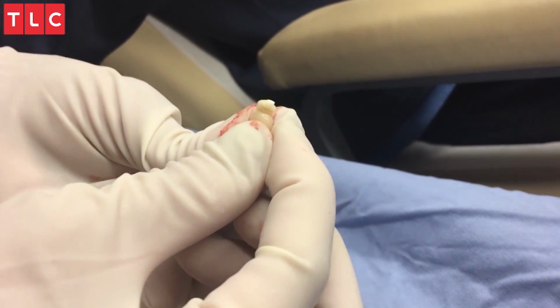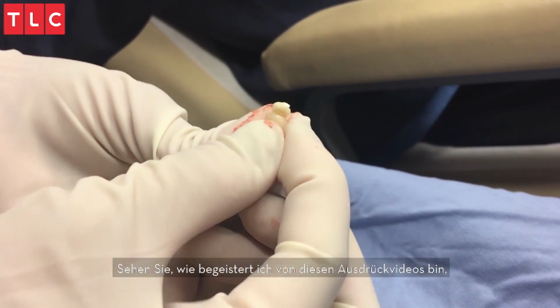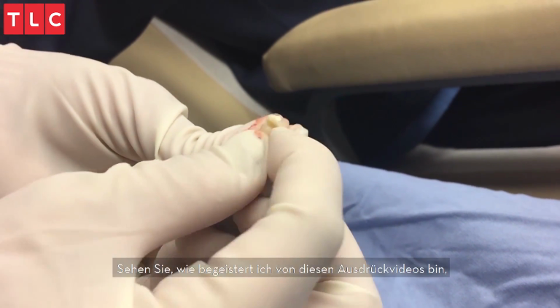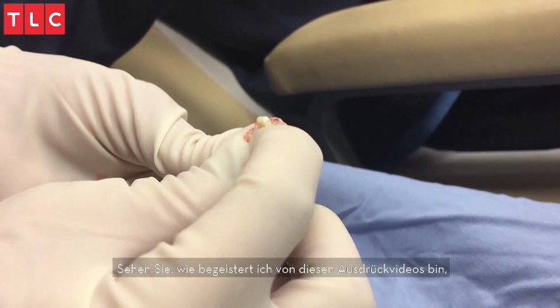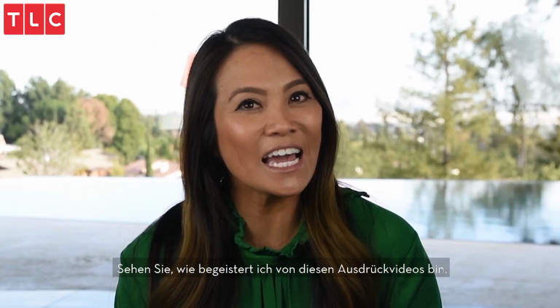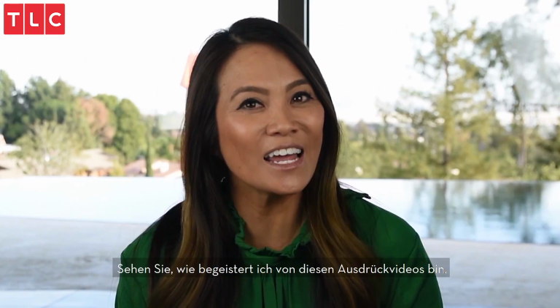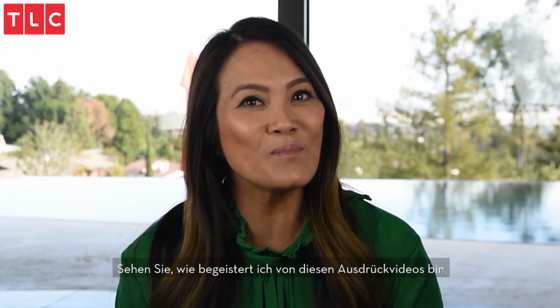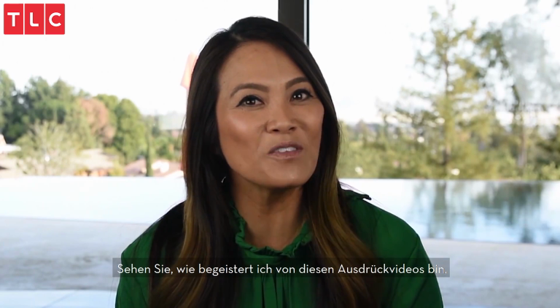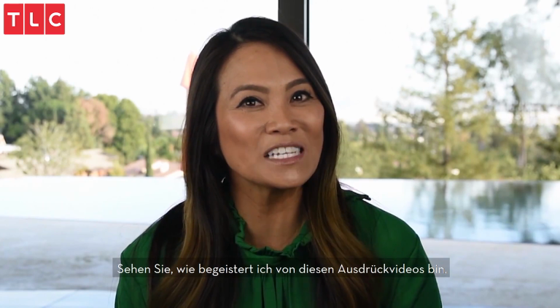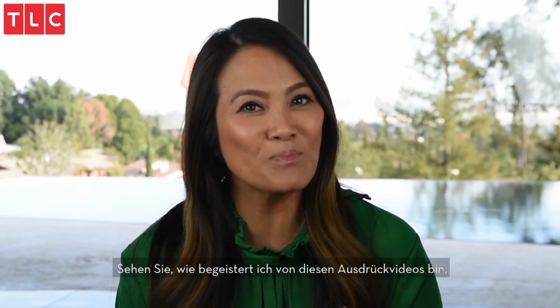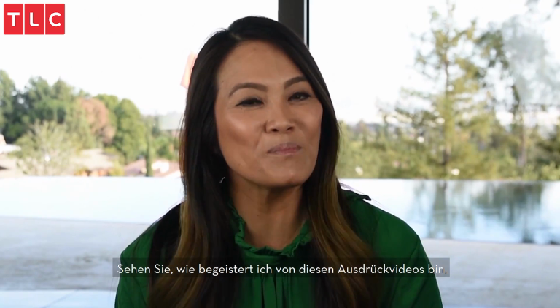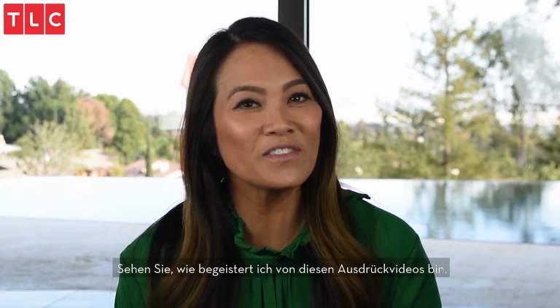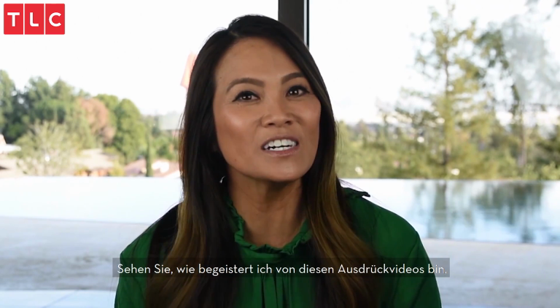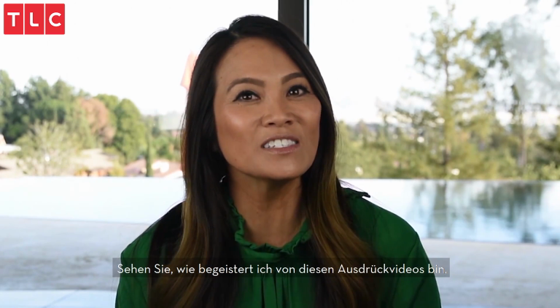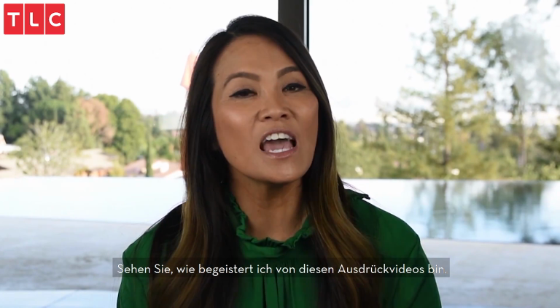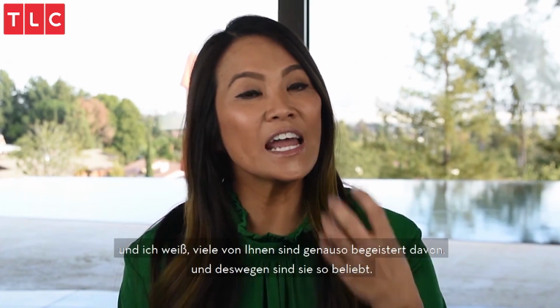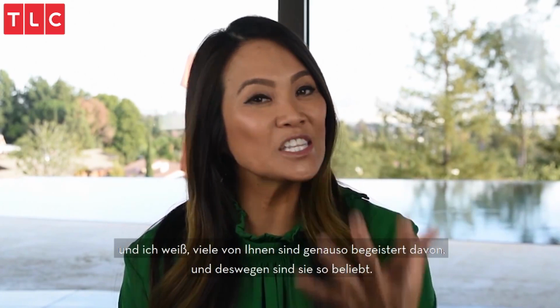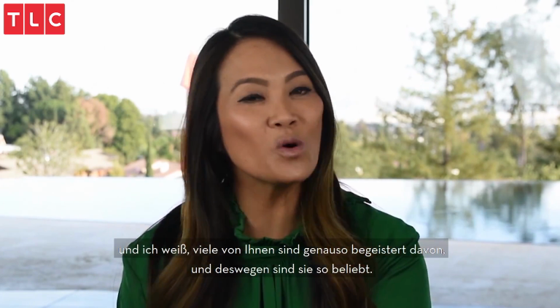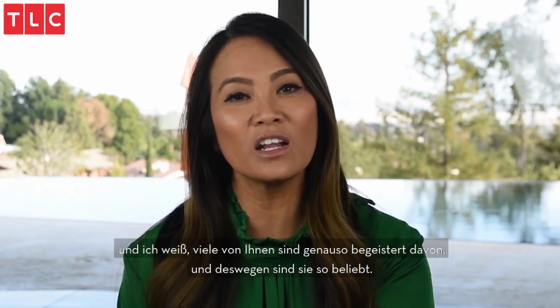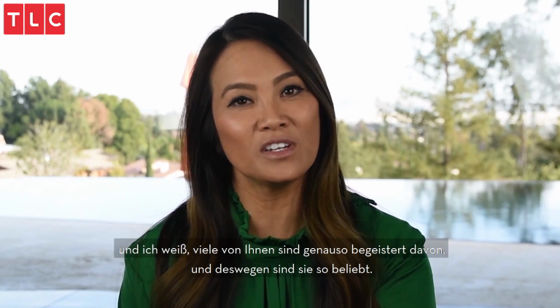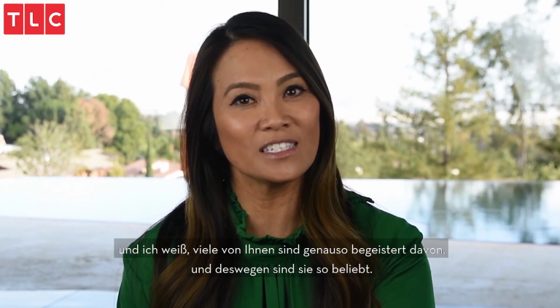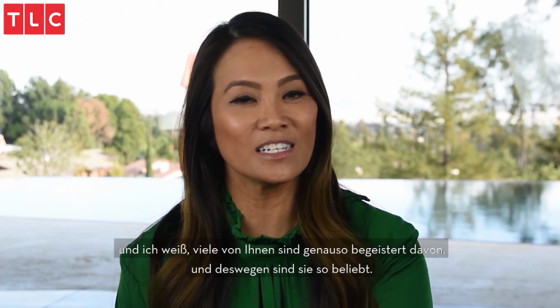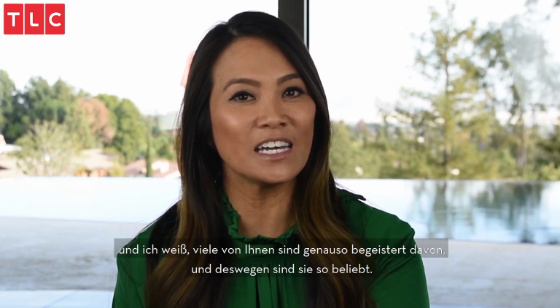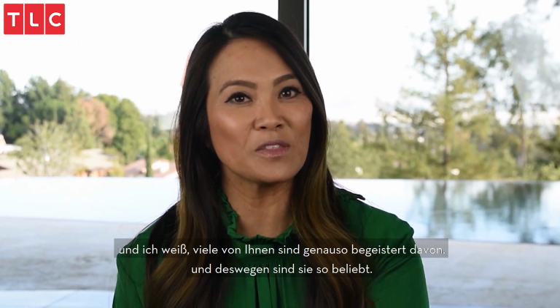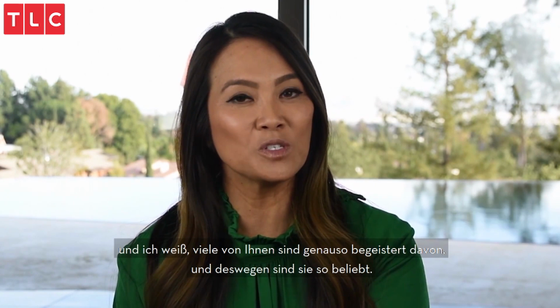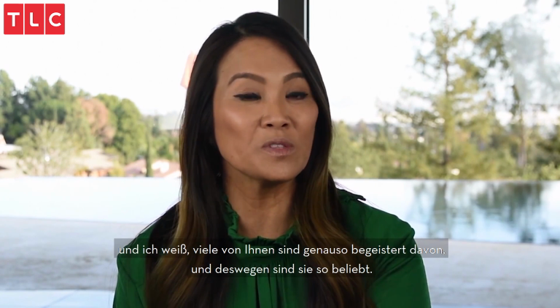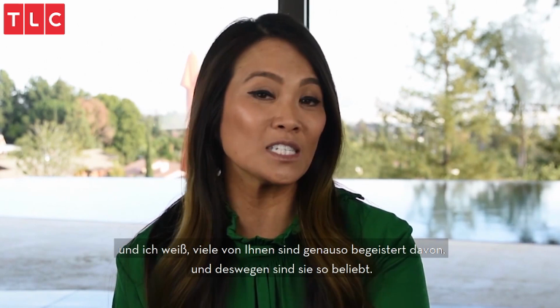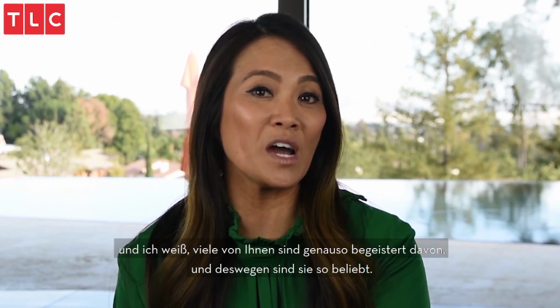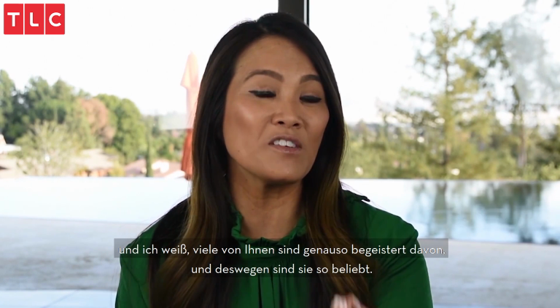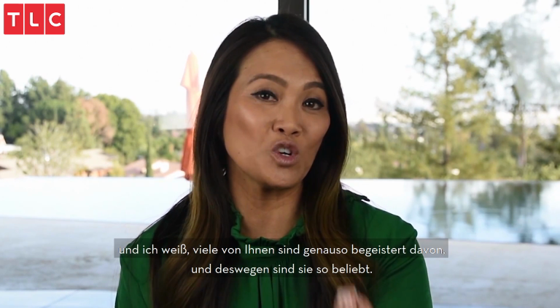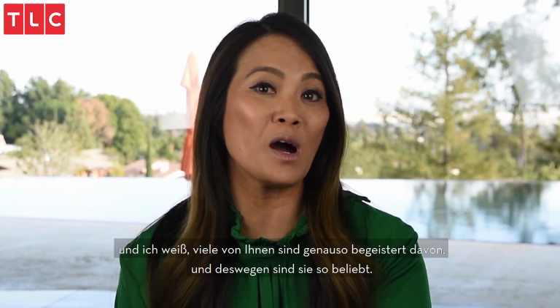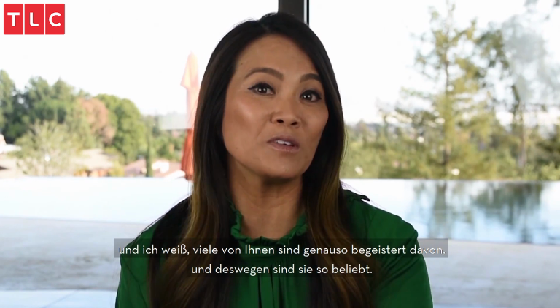See how excited I get about these popping videos? And I know a lot of you guys get excited about them too — and that's why they're so popular.